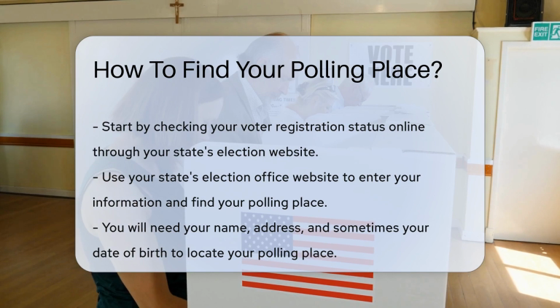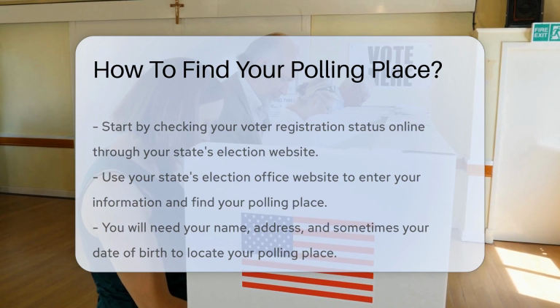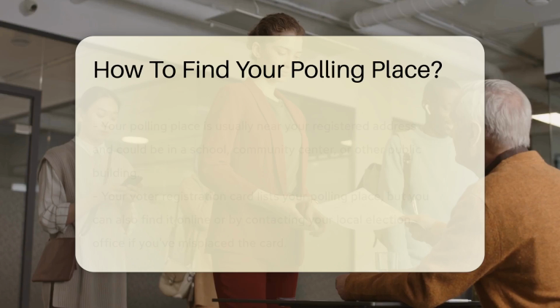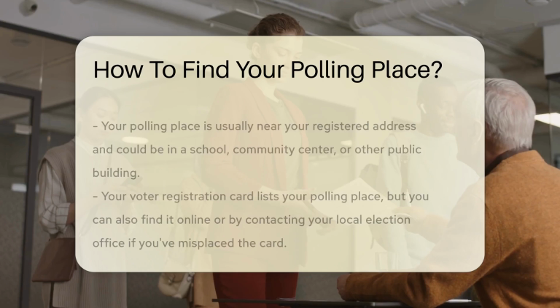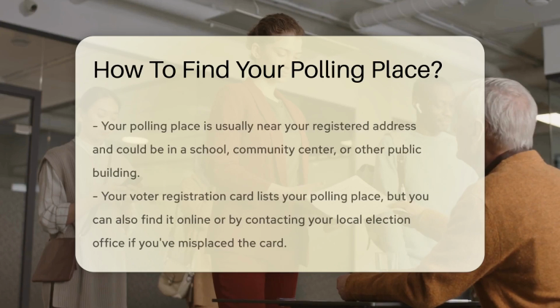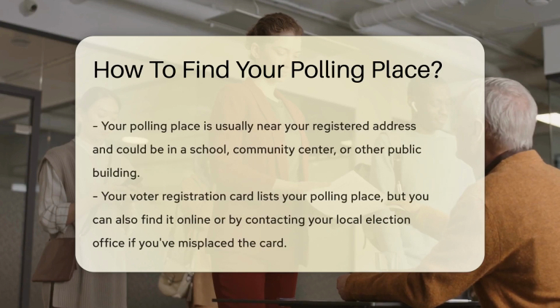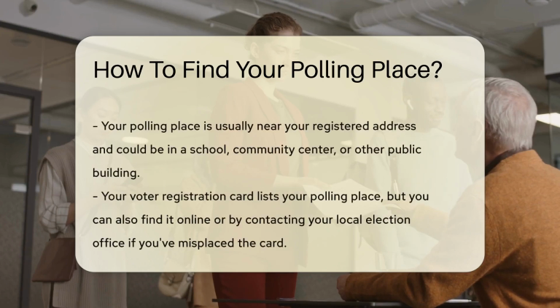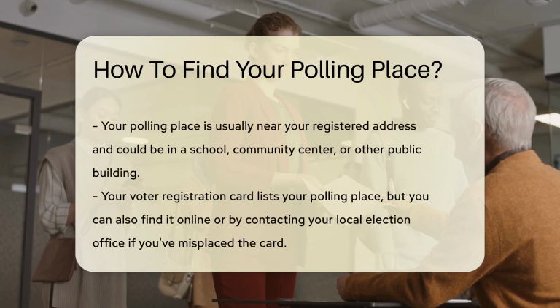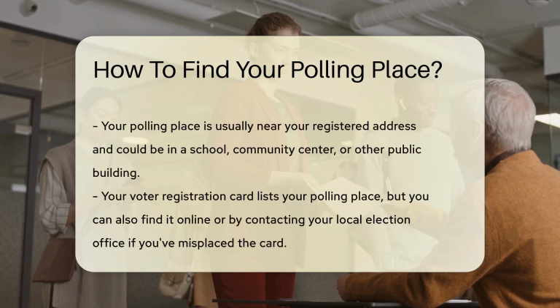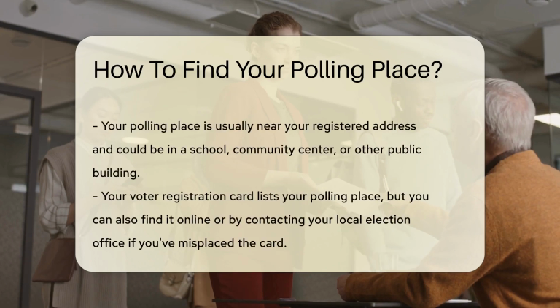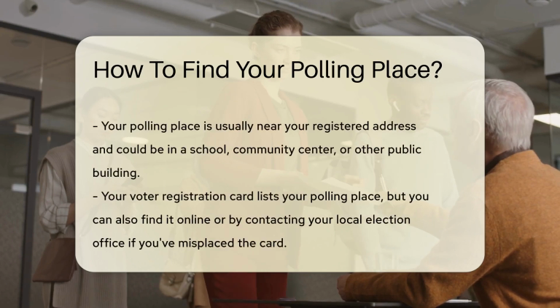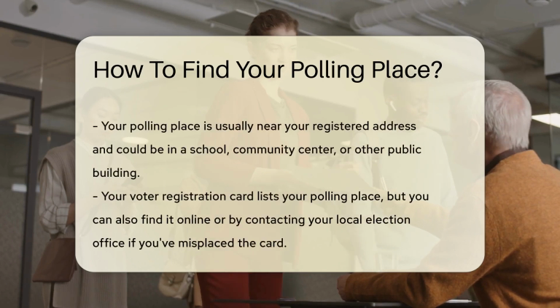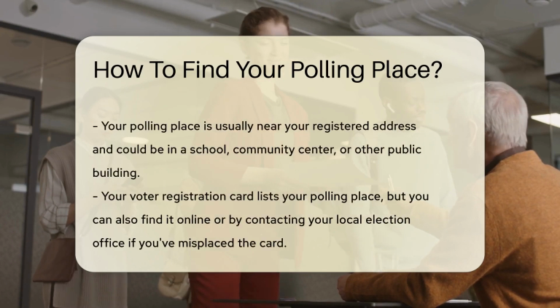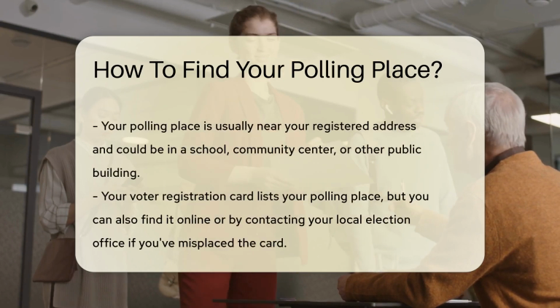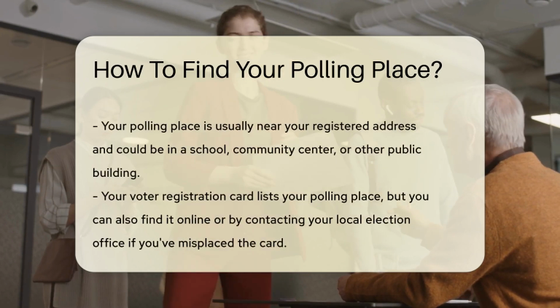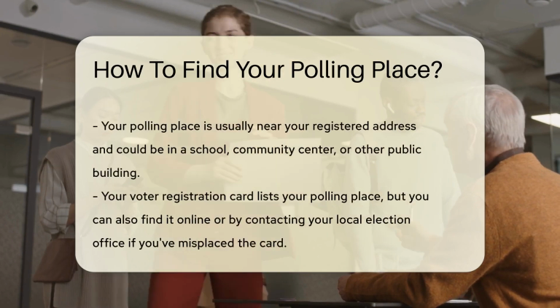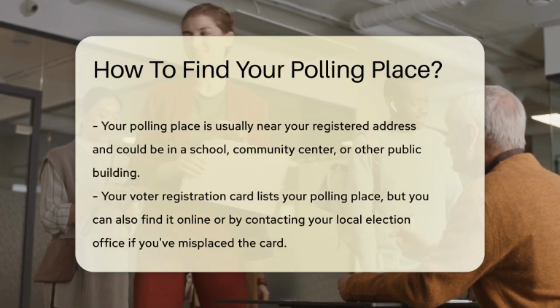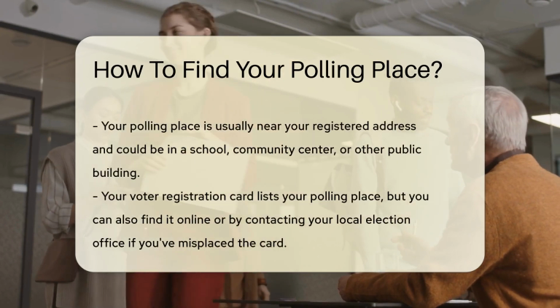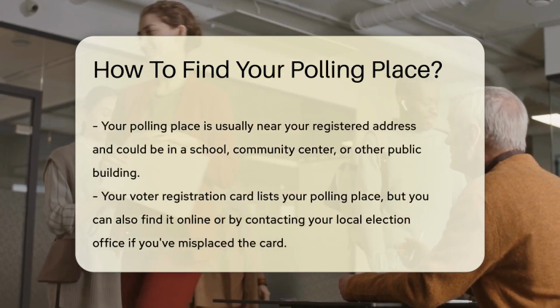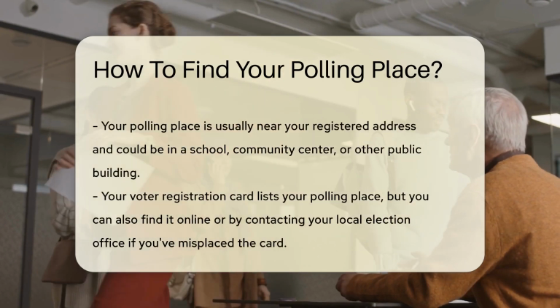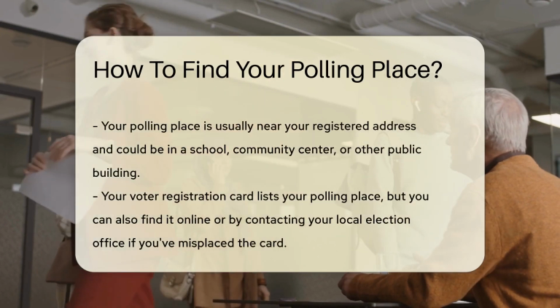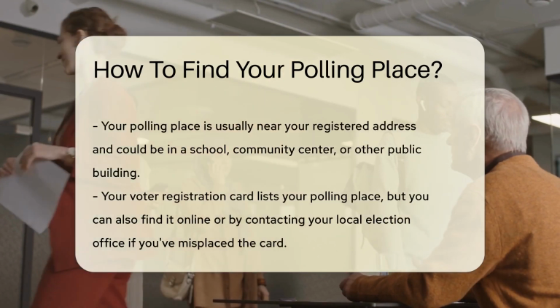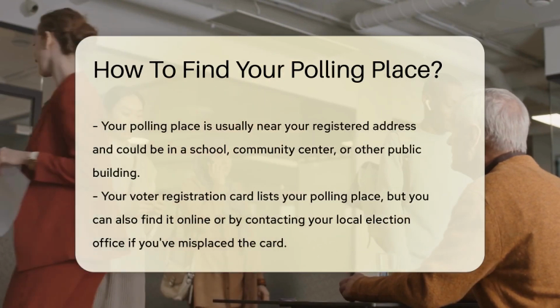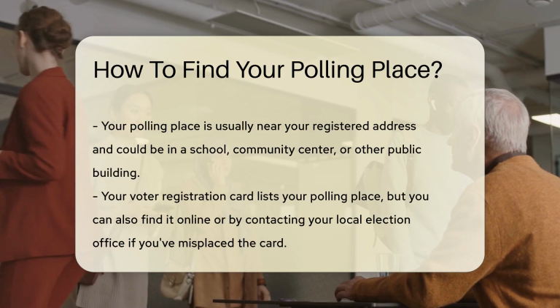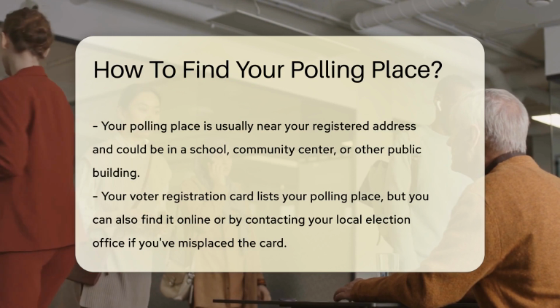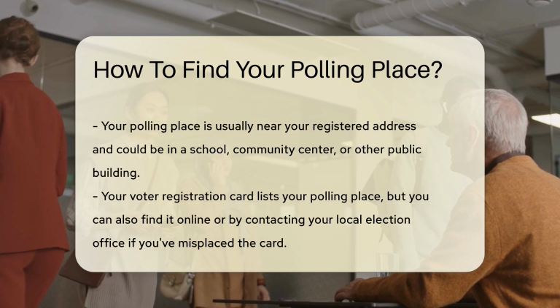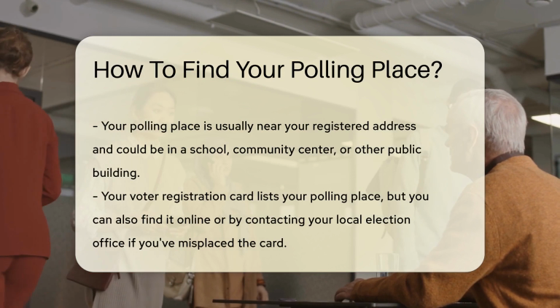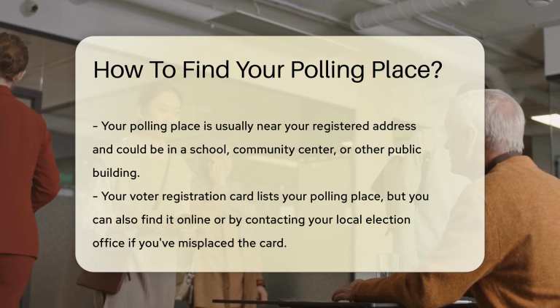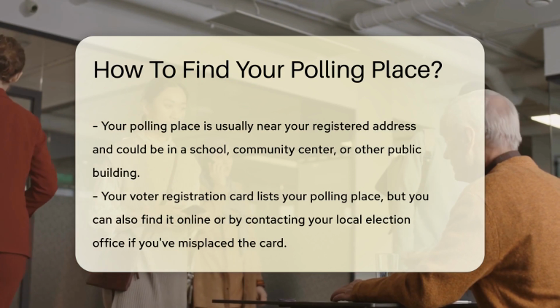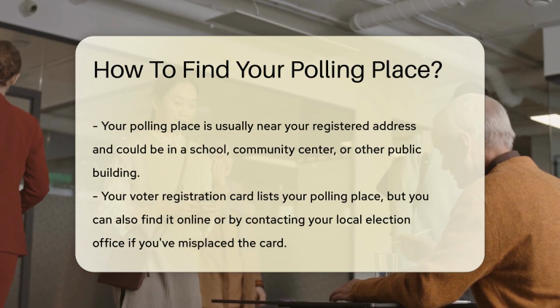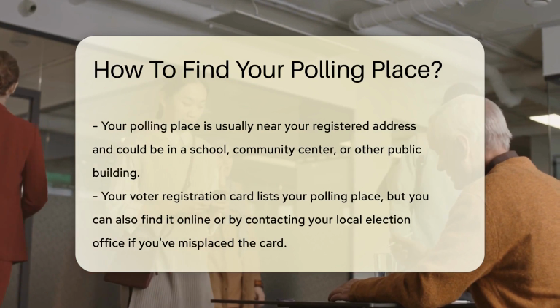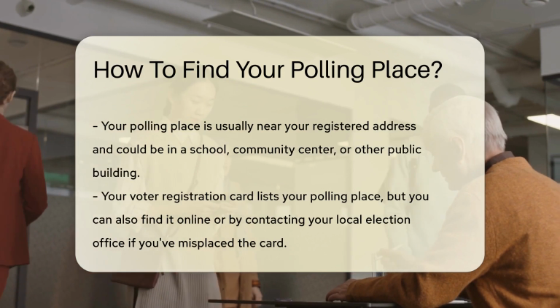Your polling place is usually near your registered address. It could be in a school, community center, or other public building.